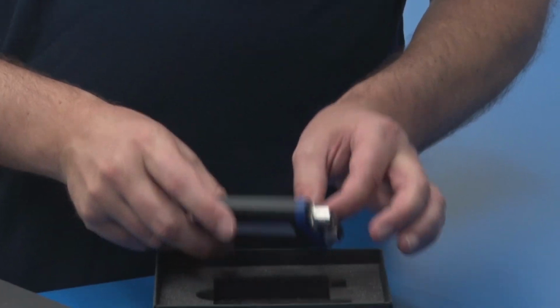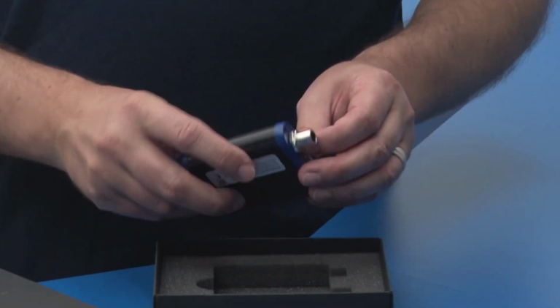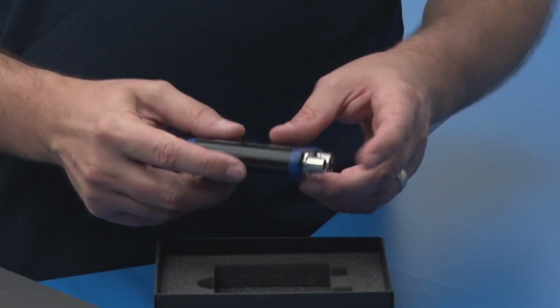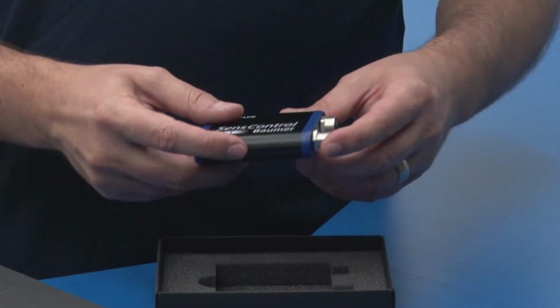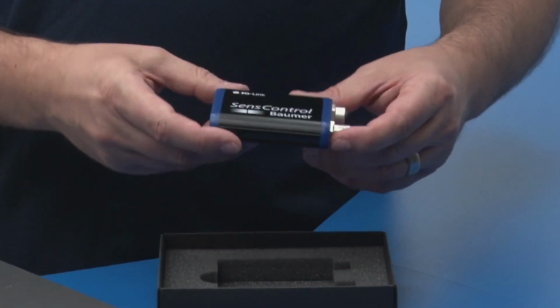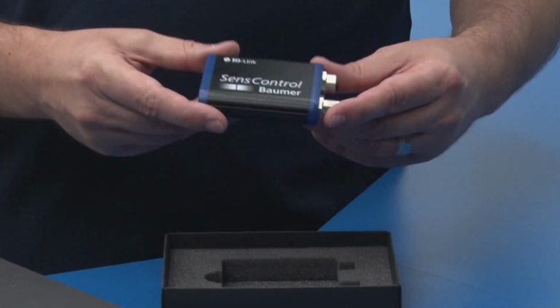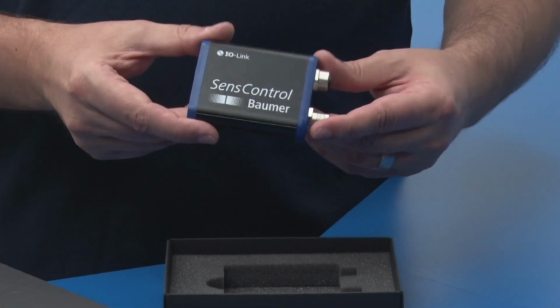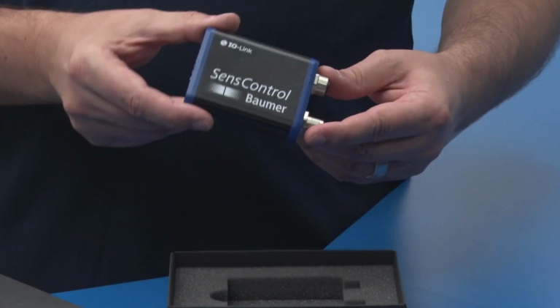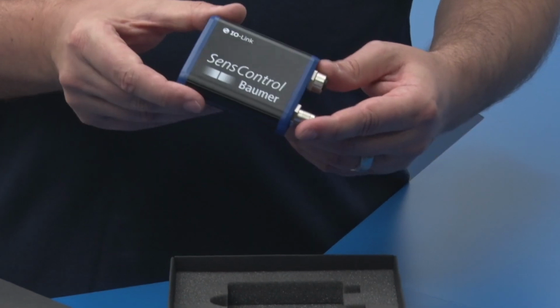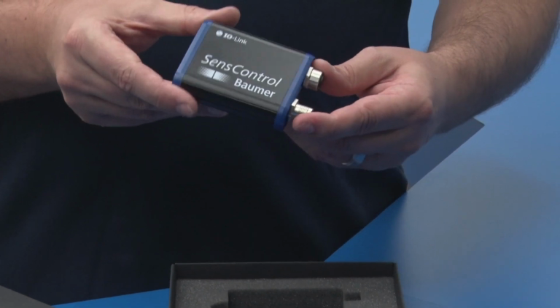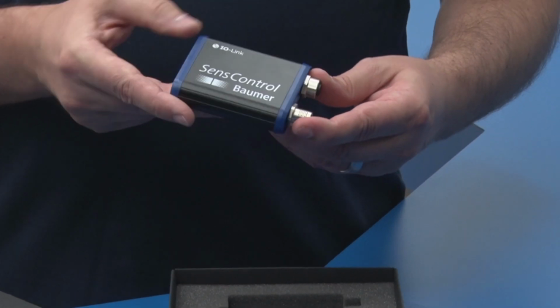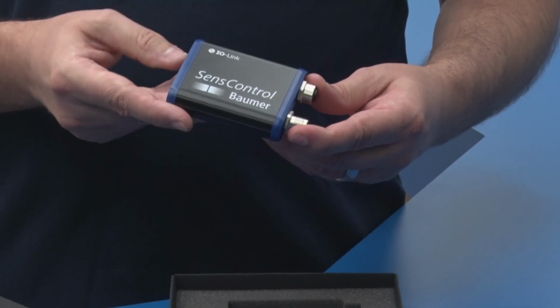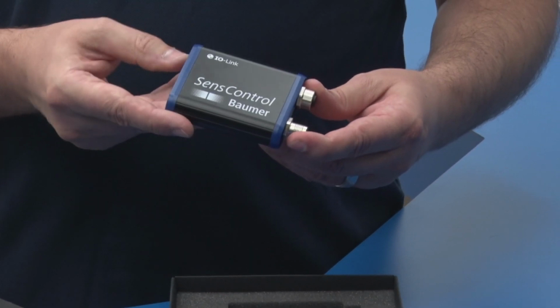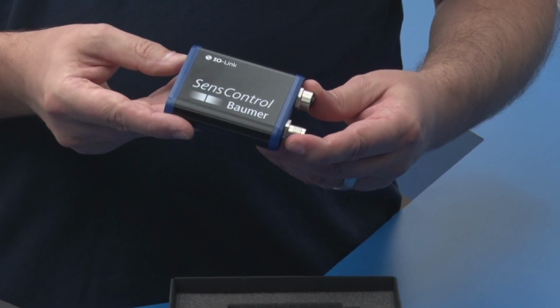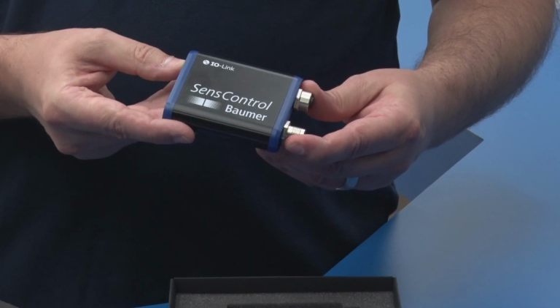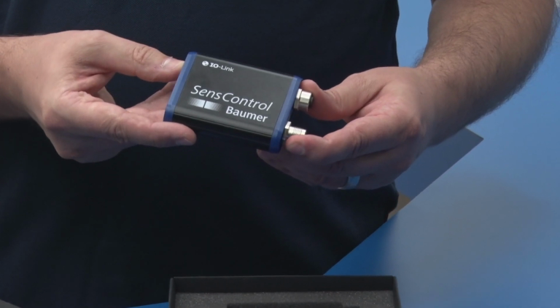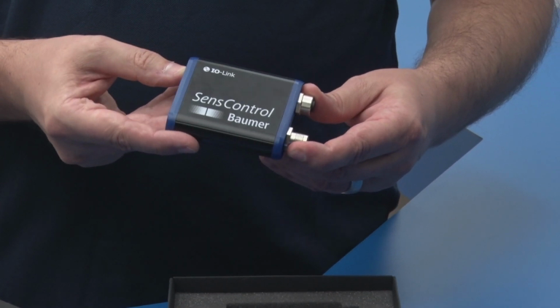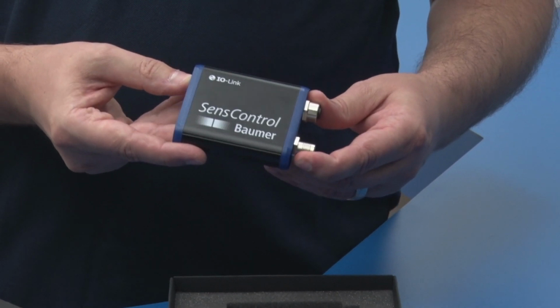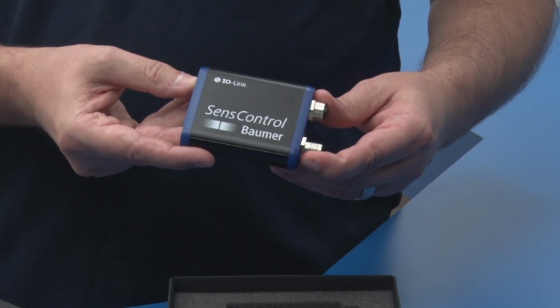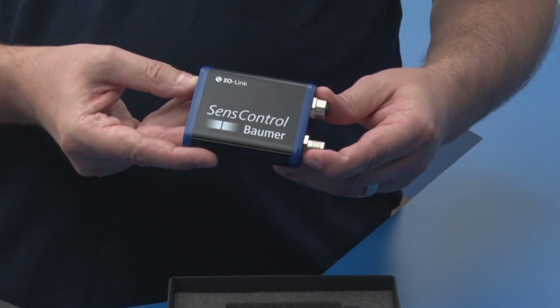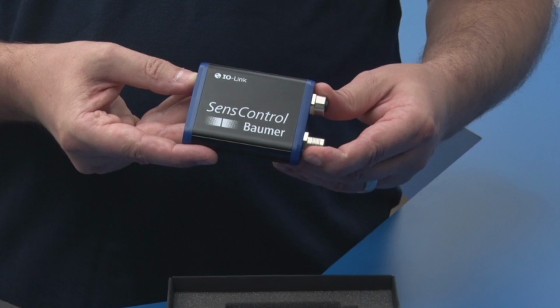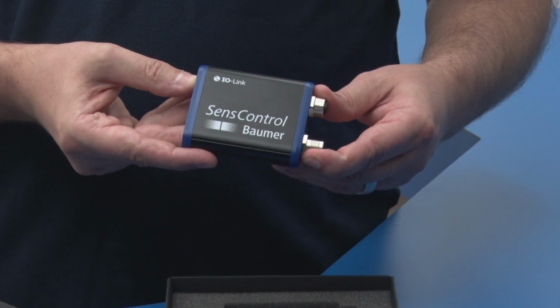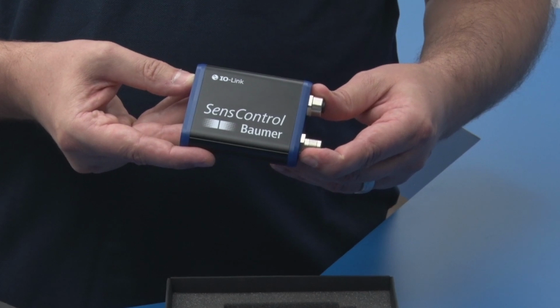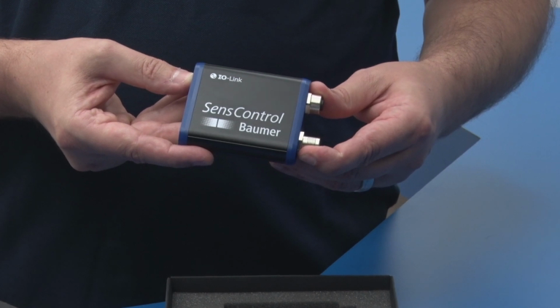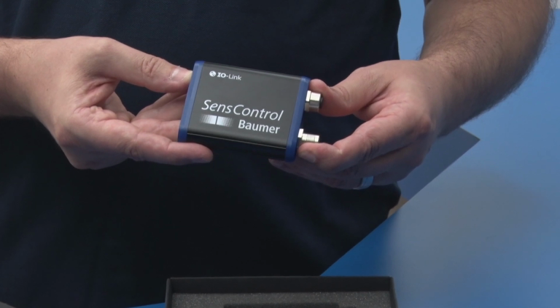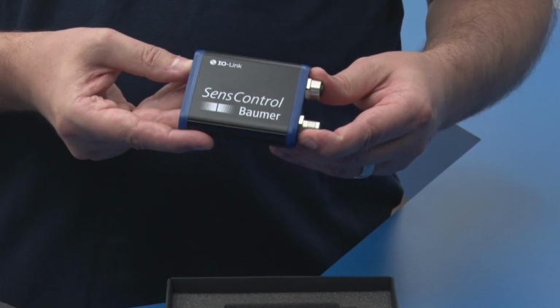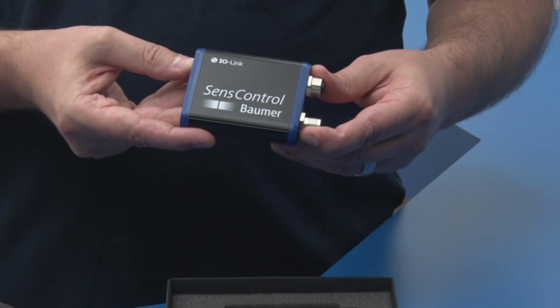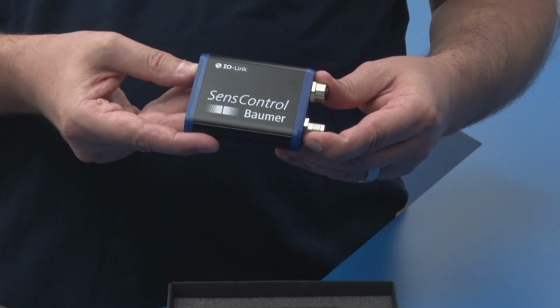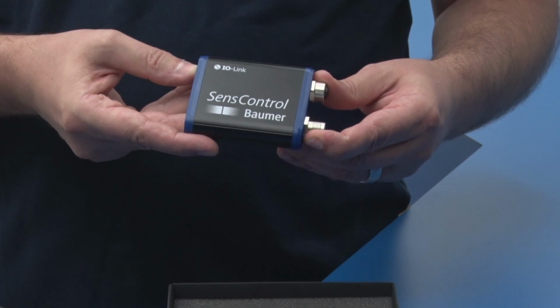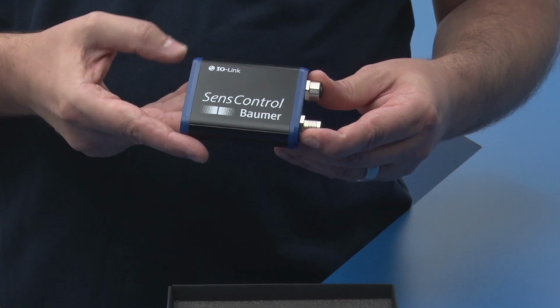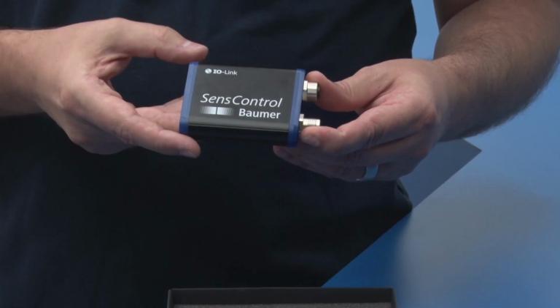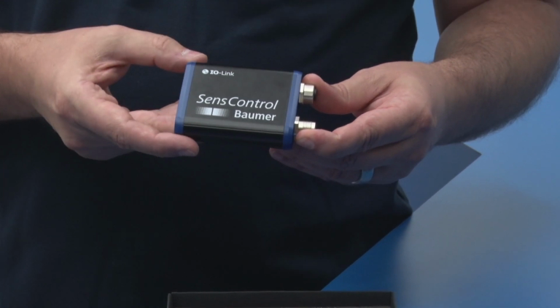Now to the centerpiece: Sense Control, the wireless IO-Link Master from Balmer.